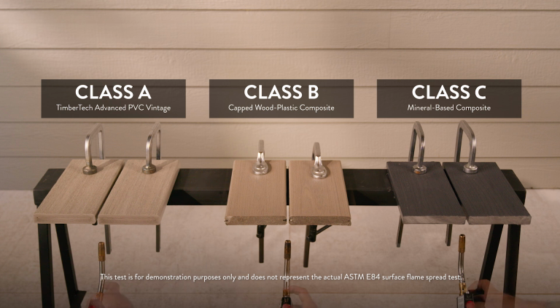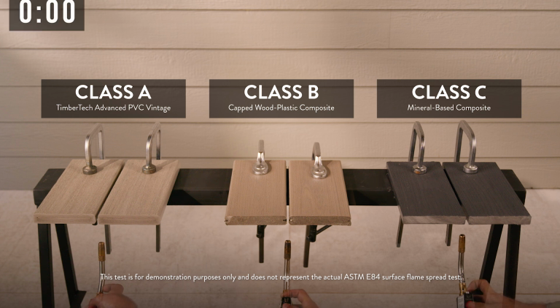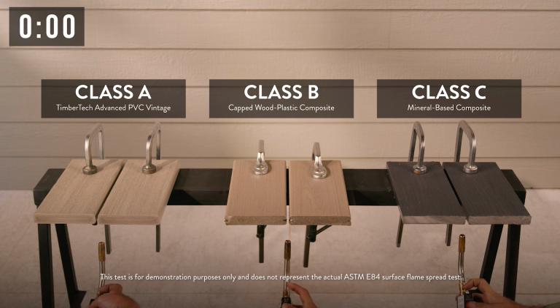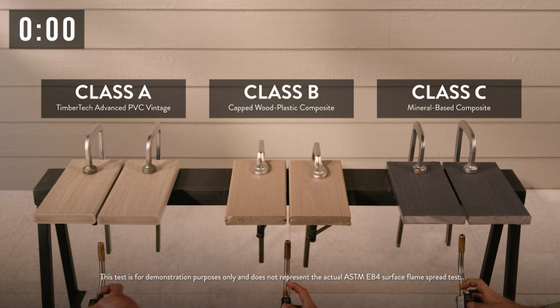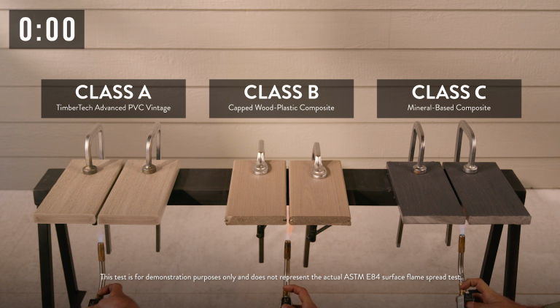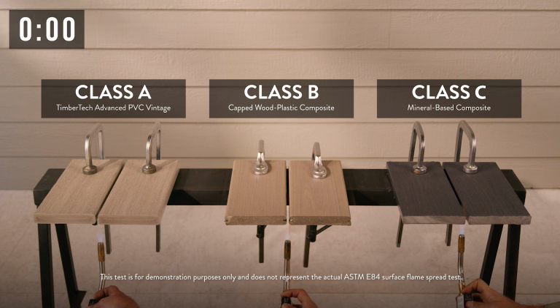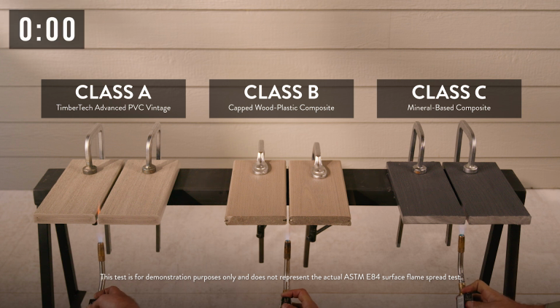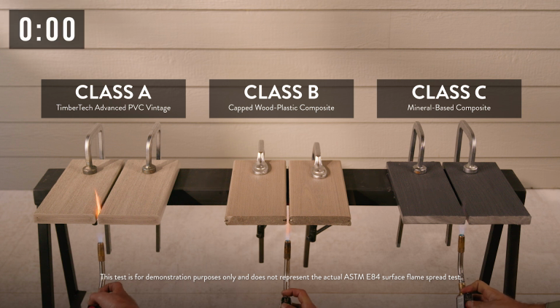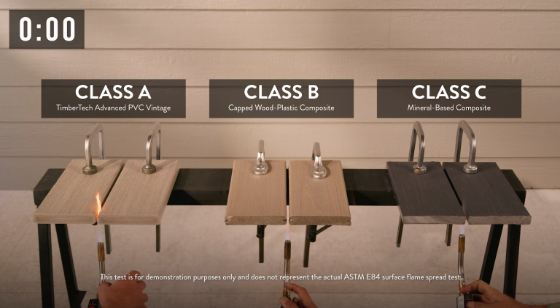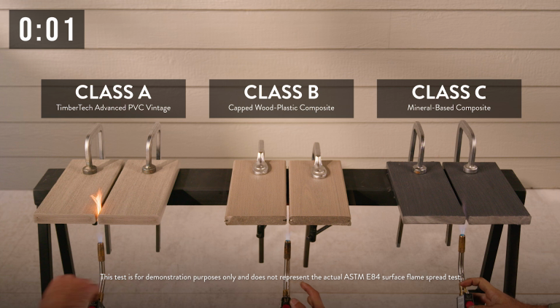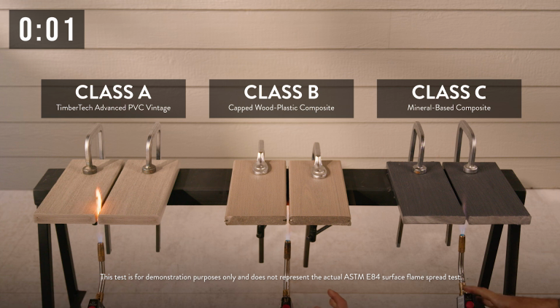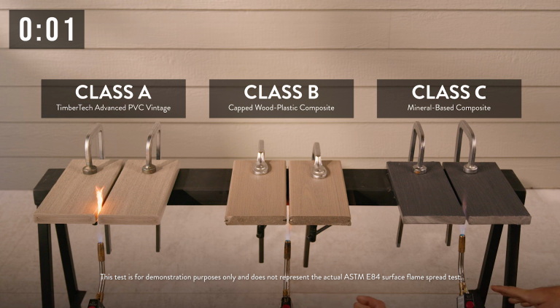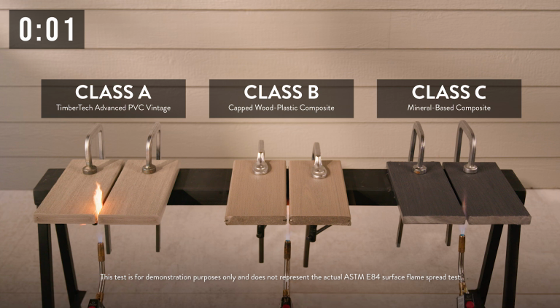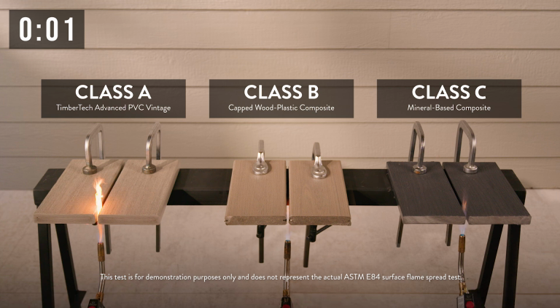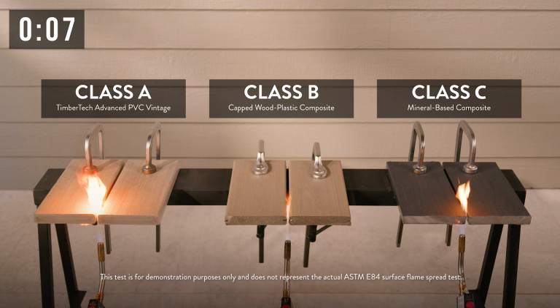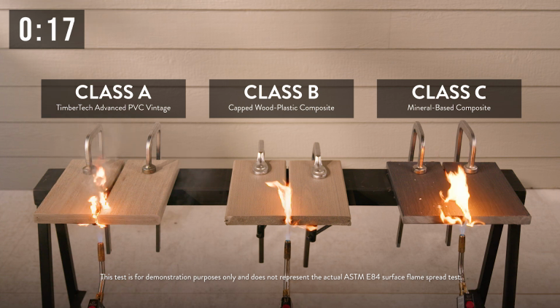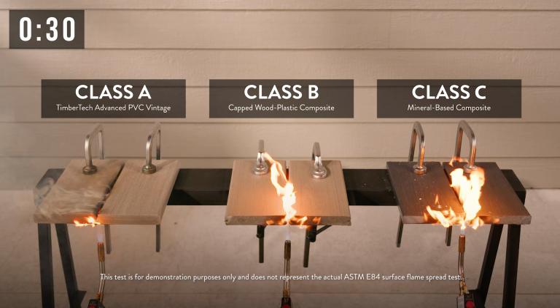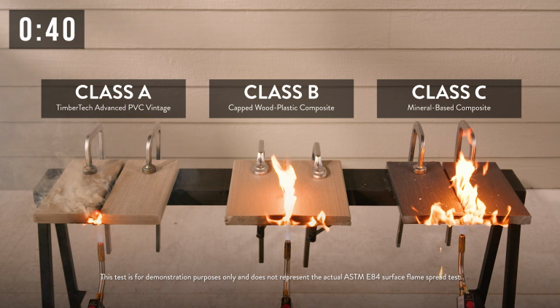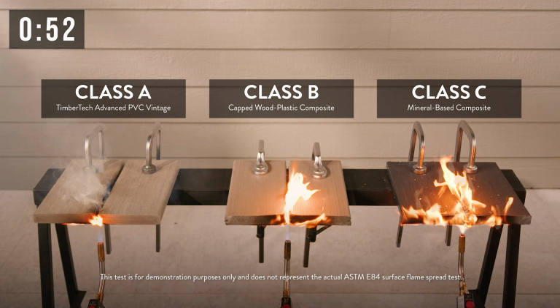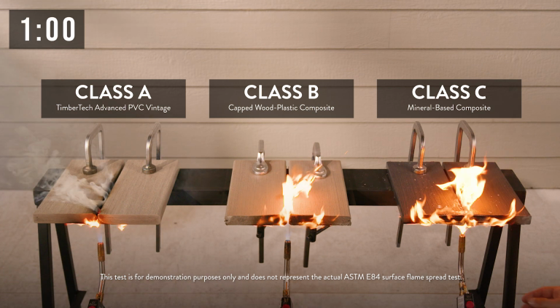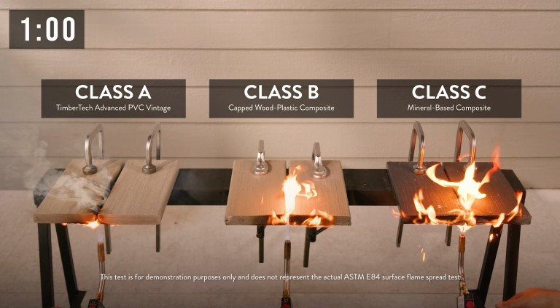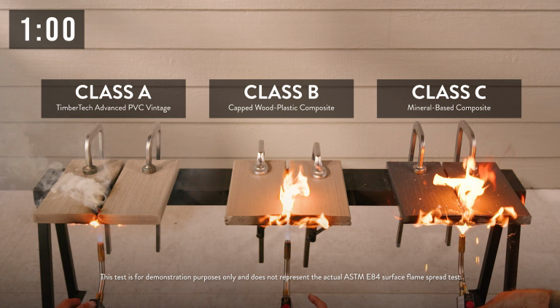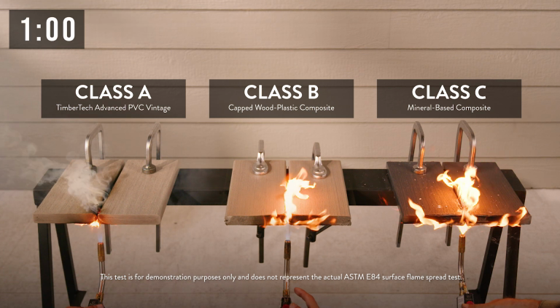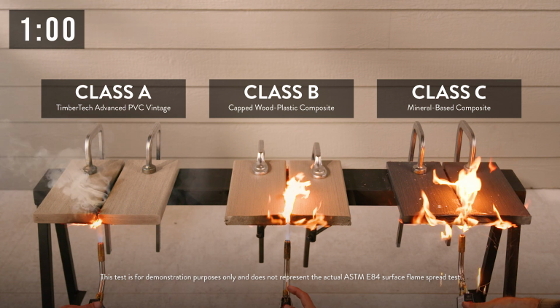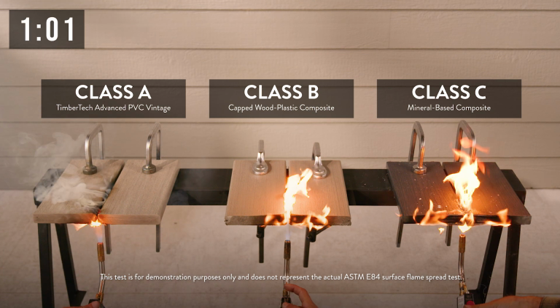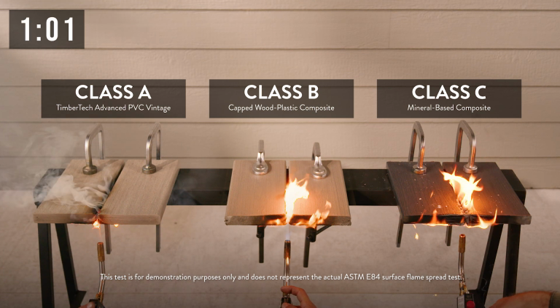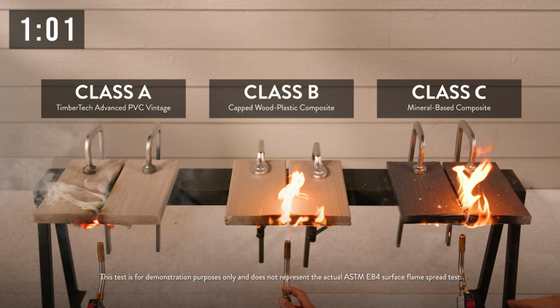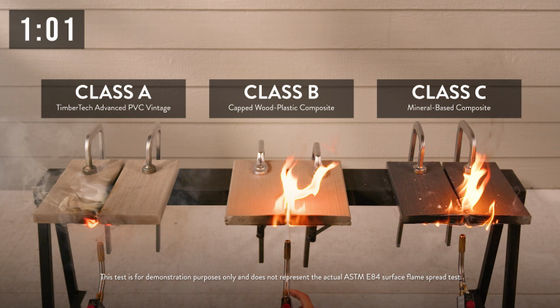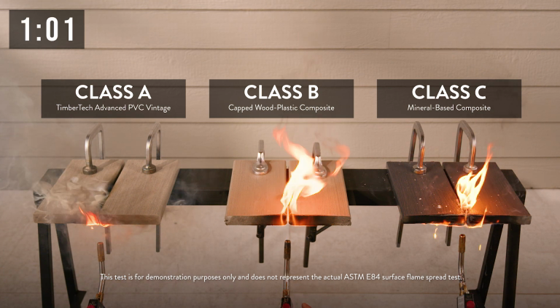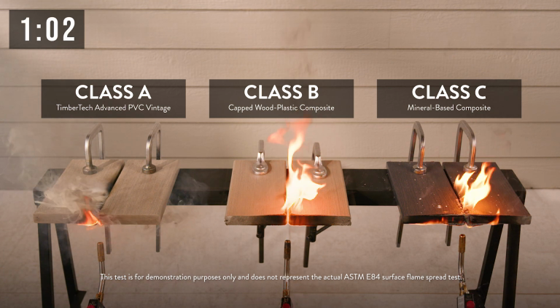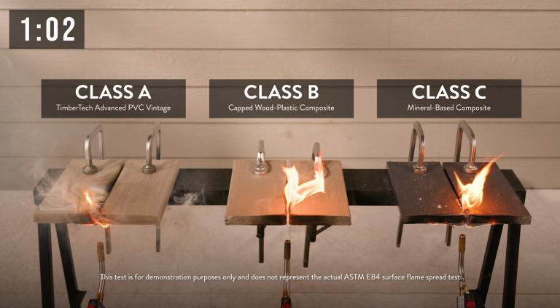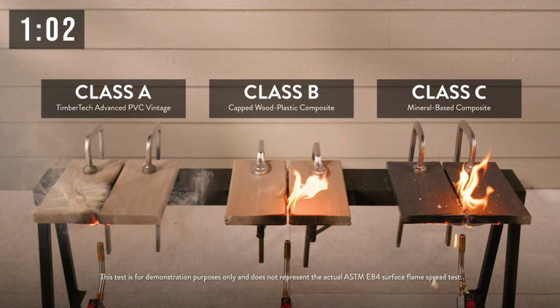Burners are being simultaneously lit under each board. At one minute, all the burners are being turned off.